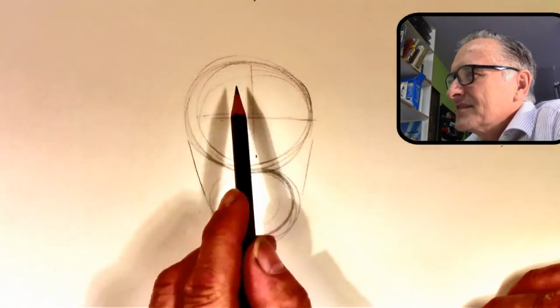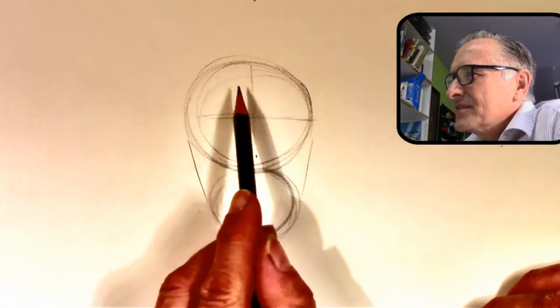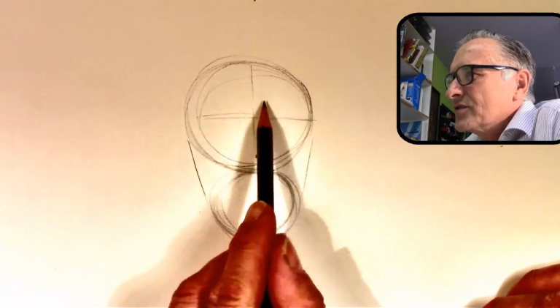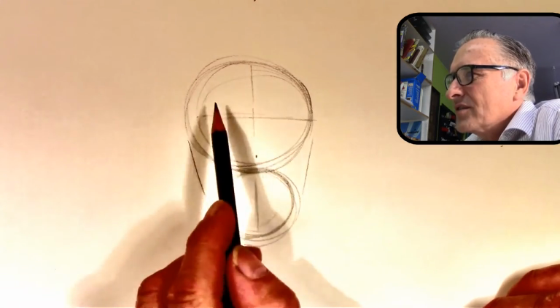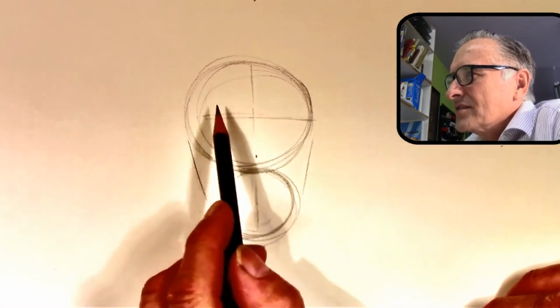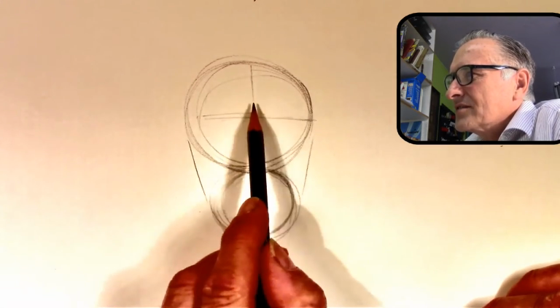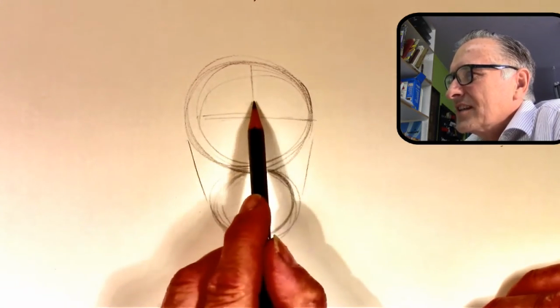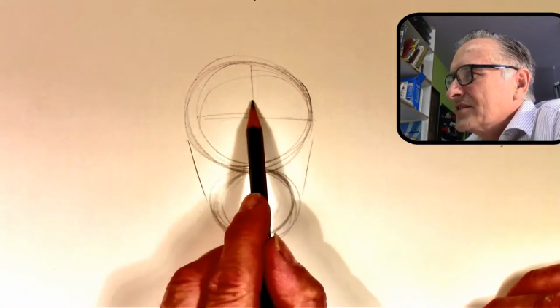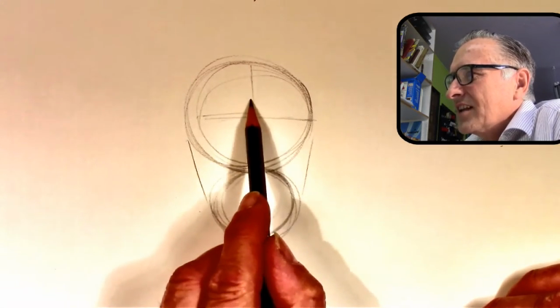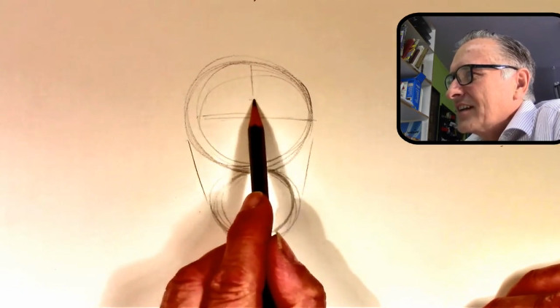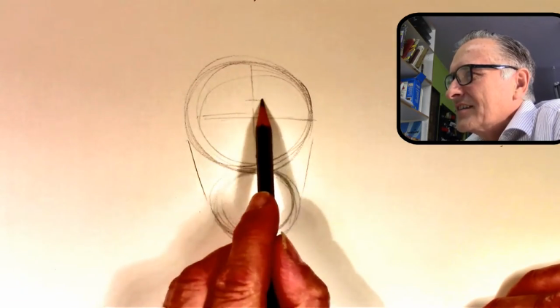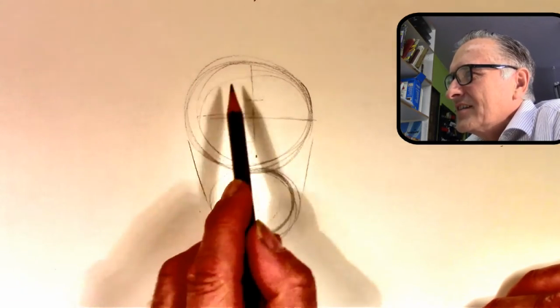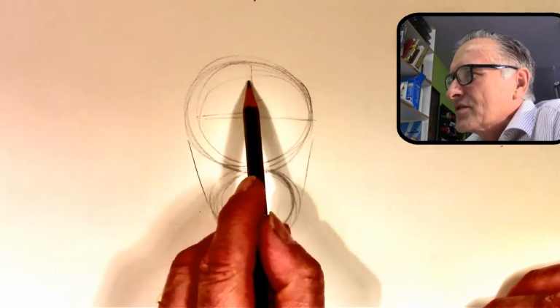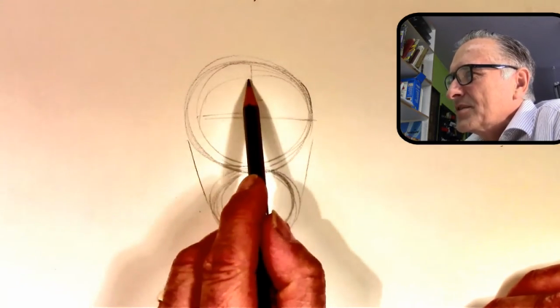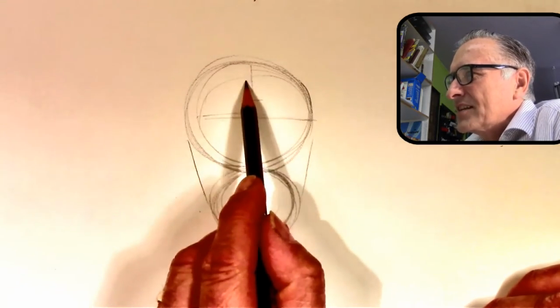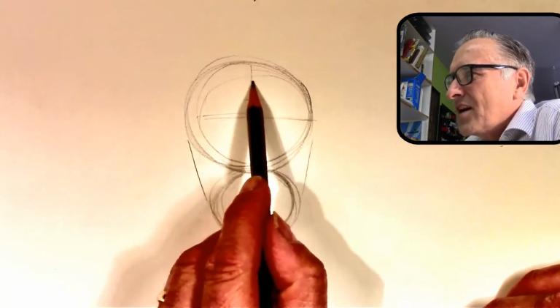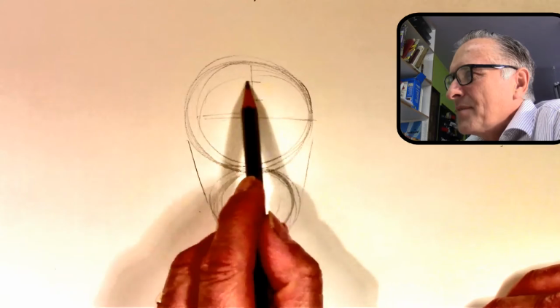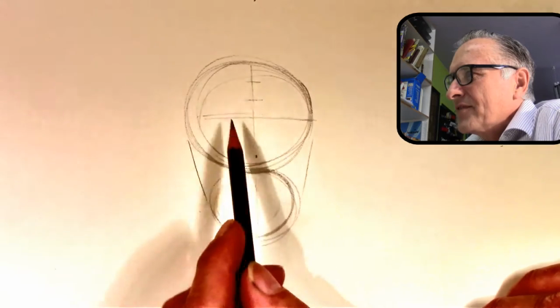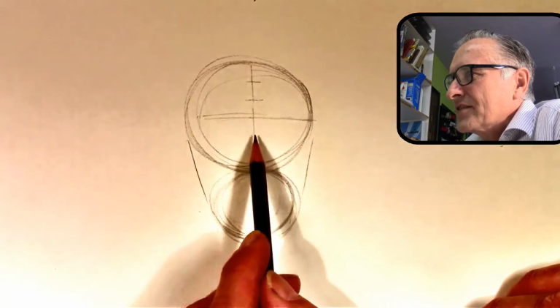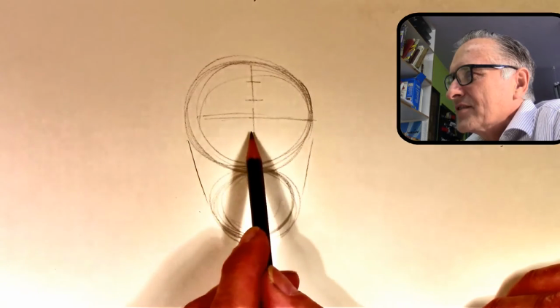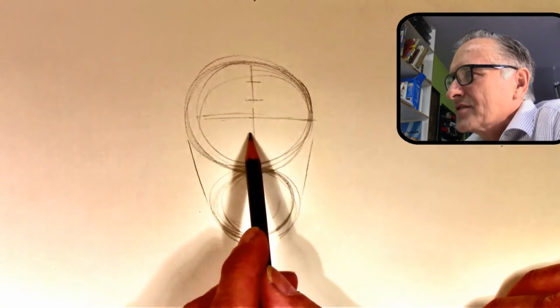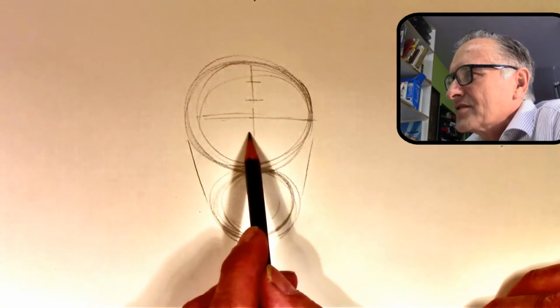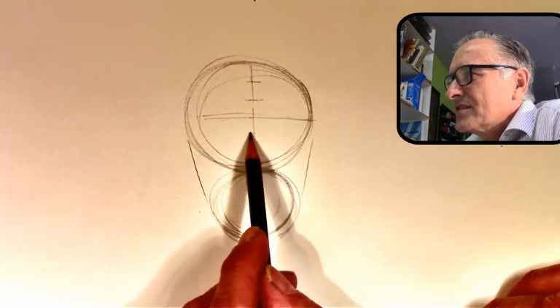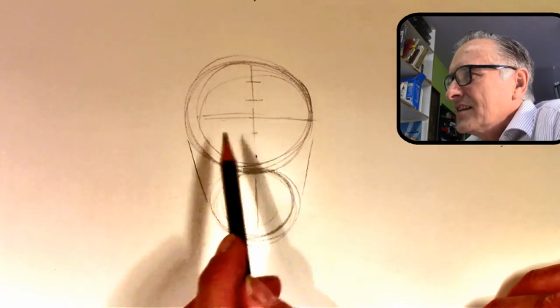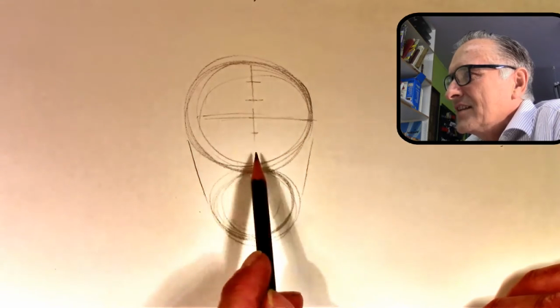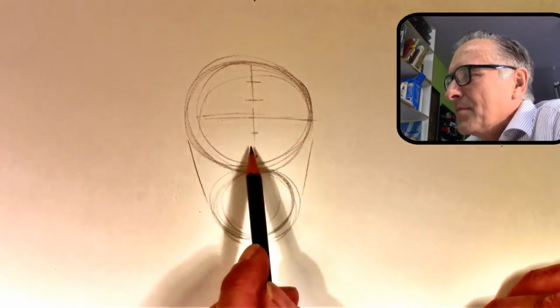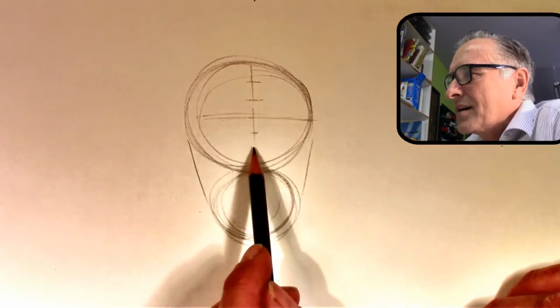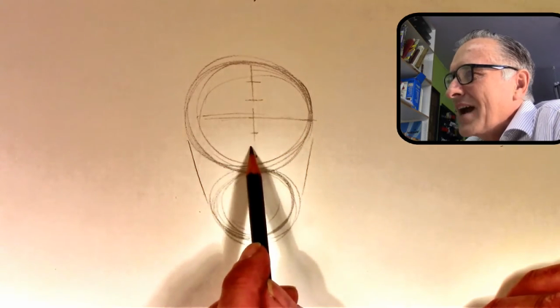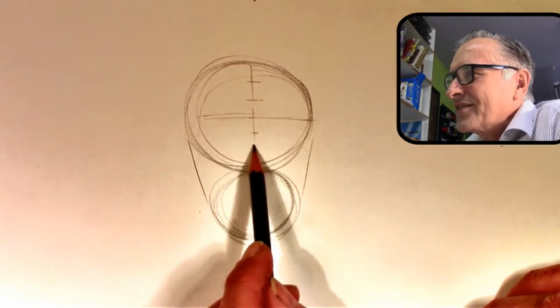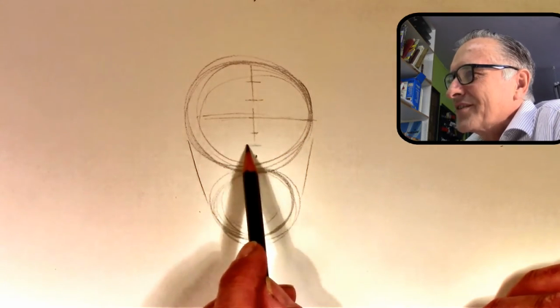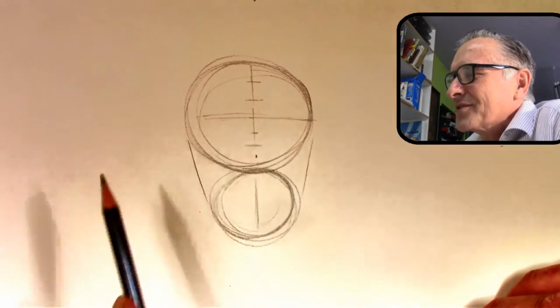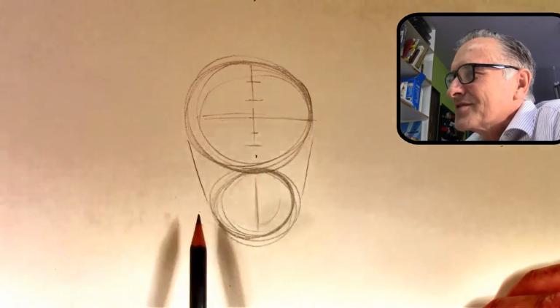You draw a little sketching line, and then you split that top half into thirds, and that bottom half into thirds.